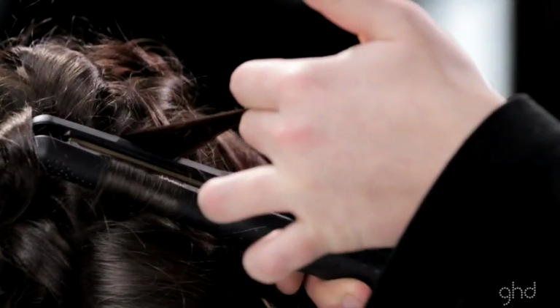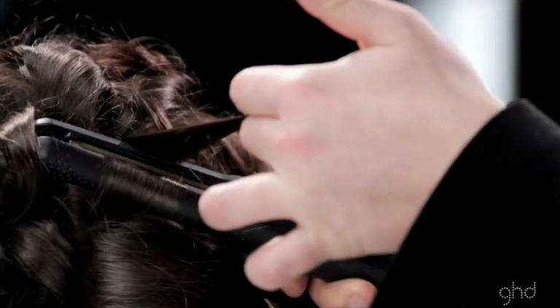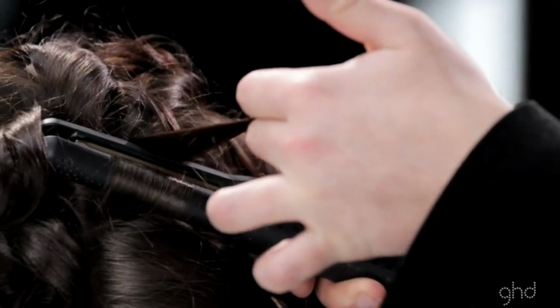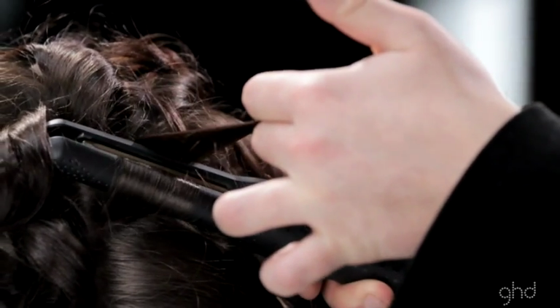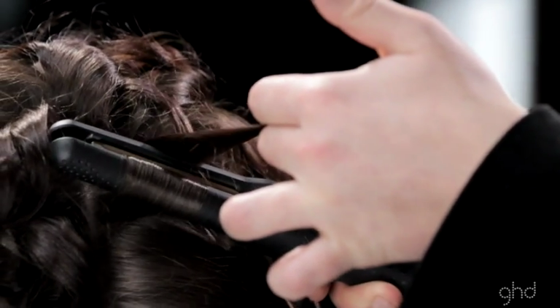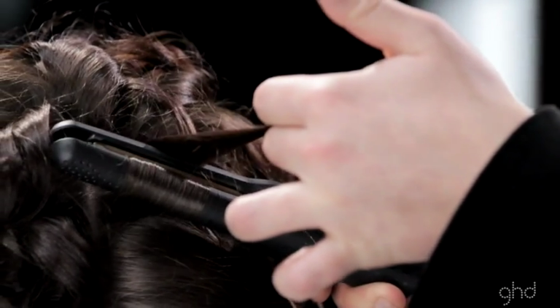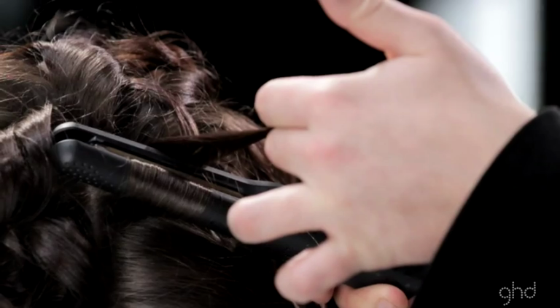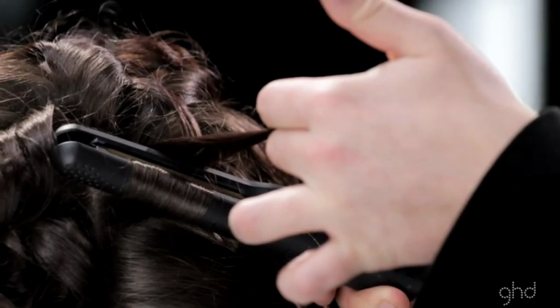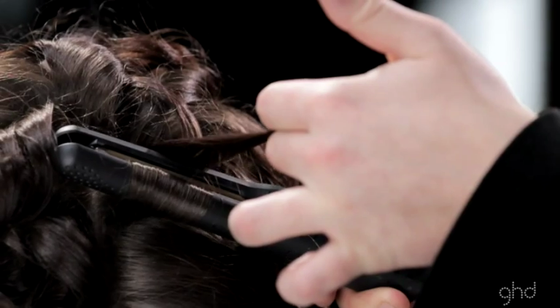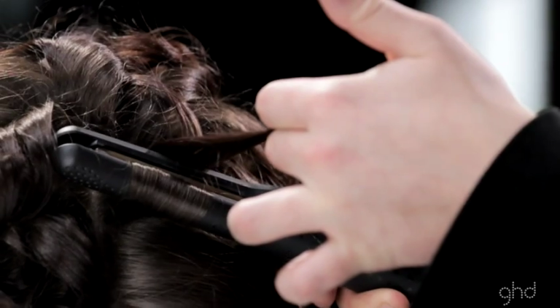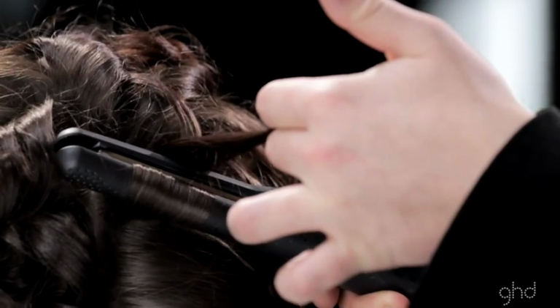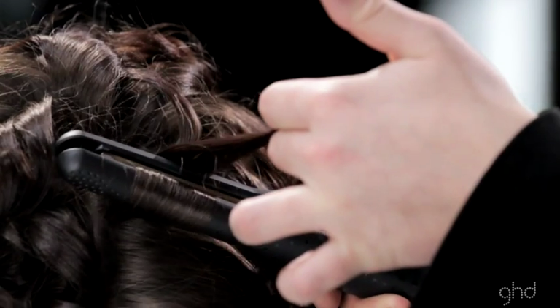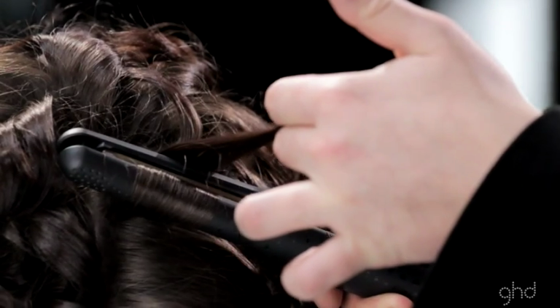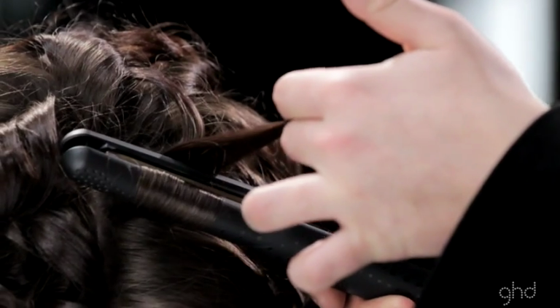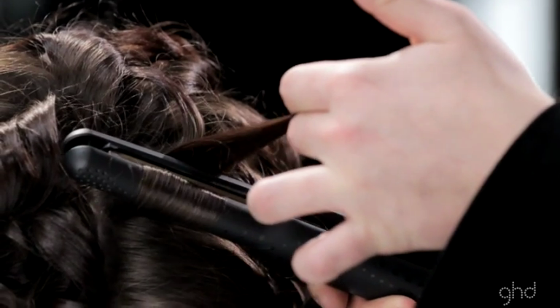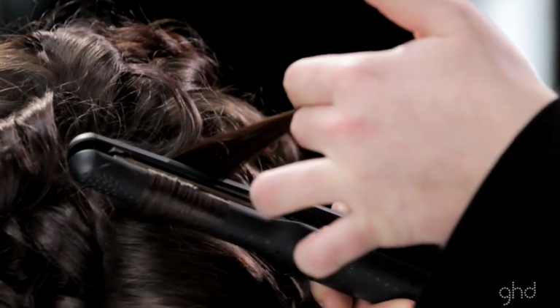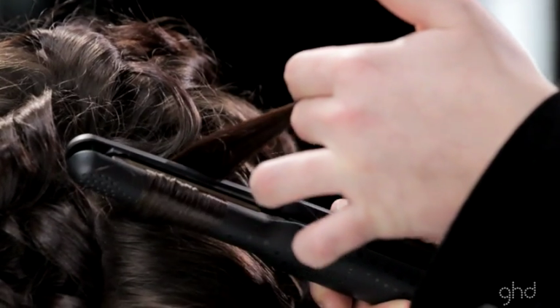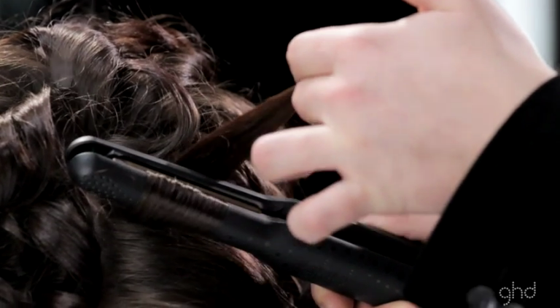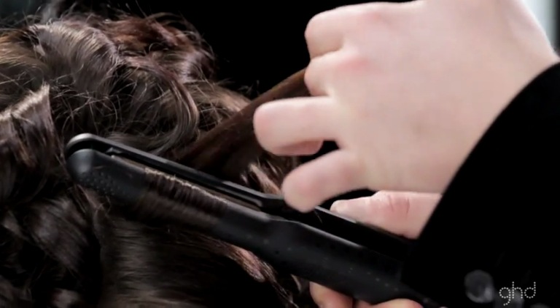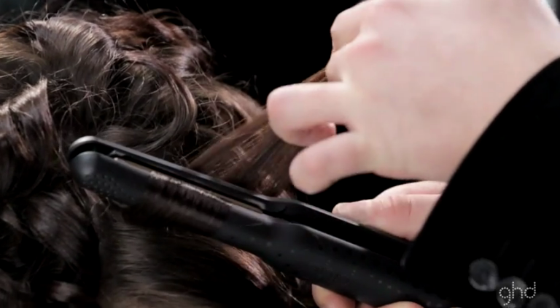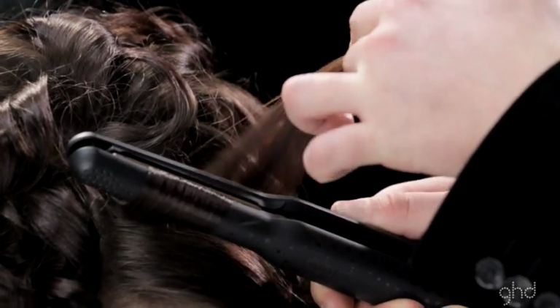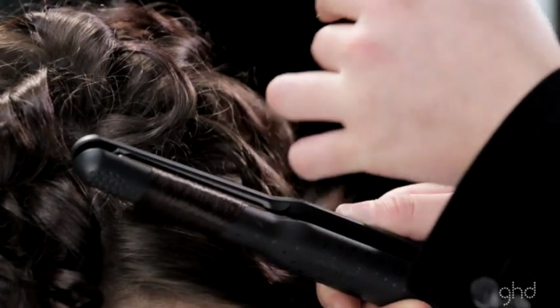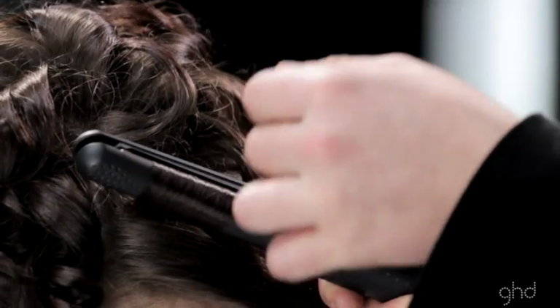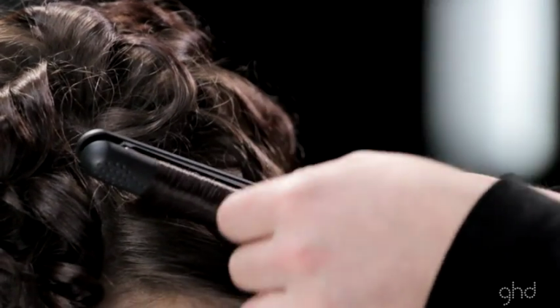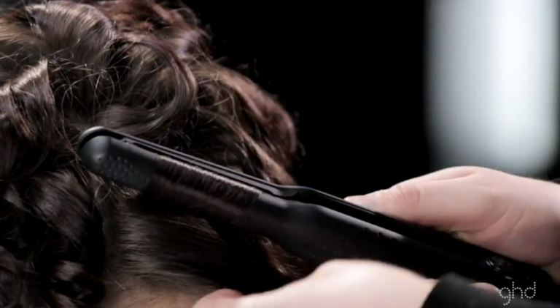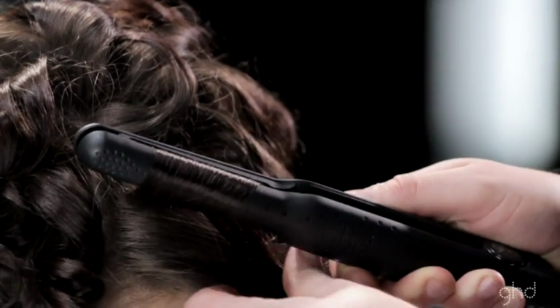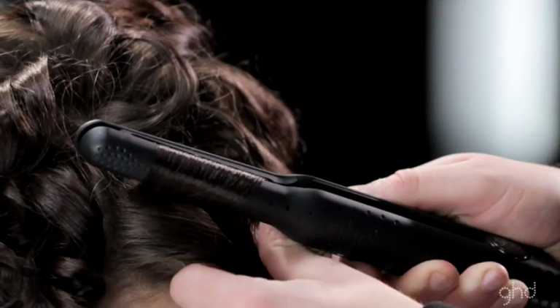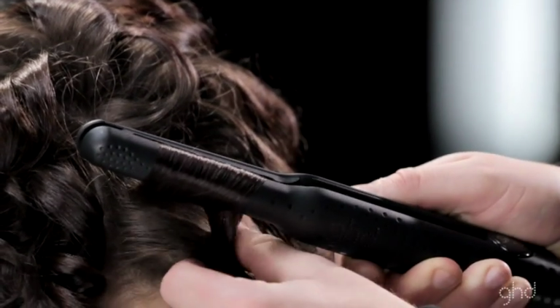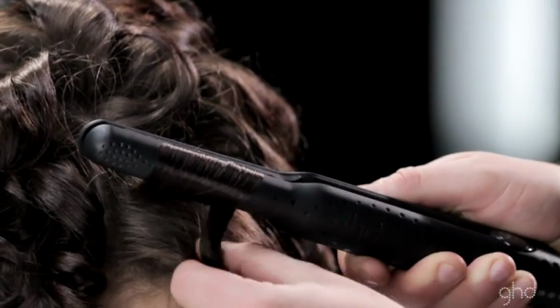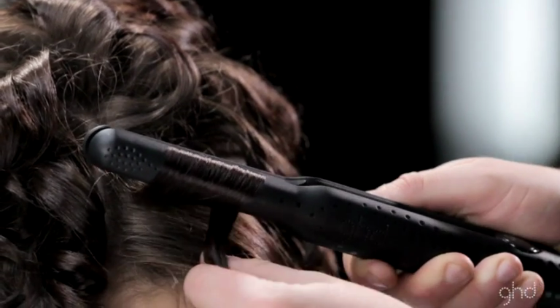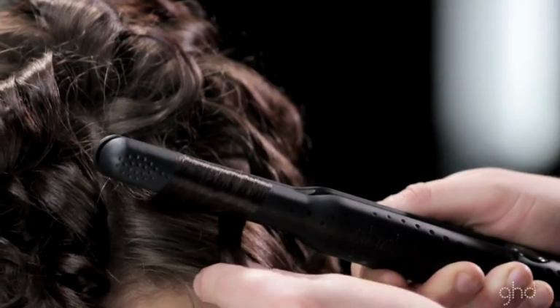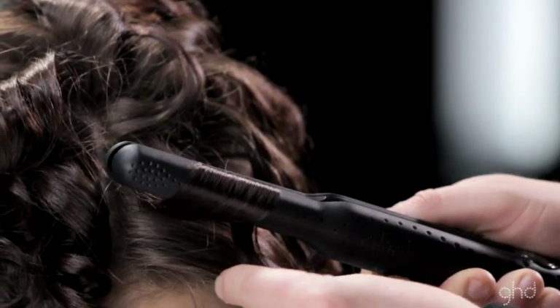For longer layers, guide the hair through the styler by holding the ends.